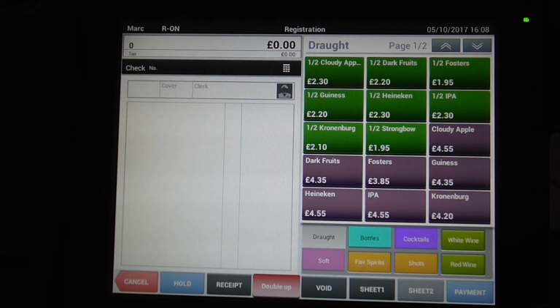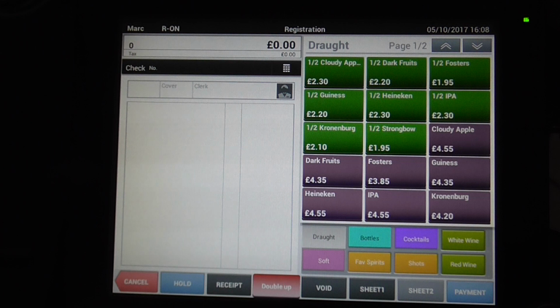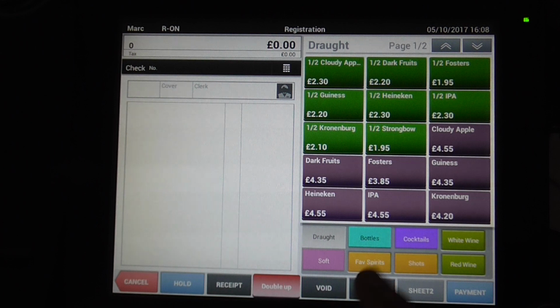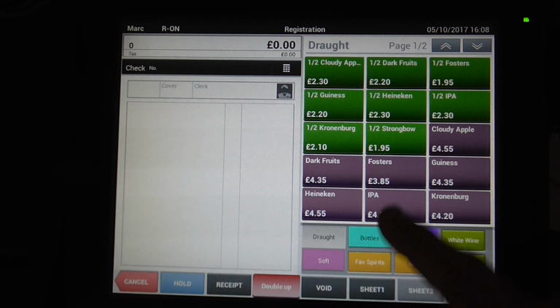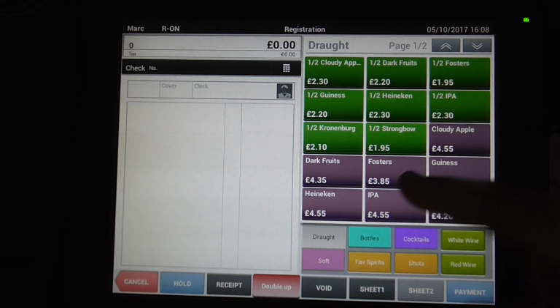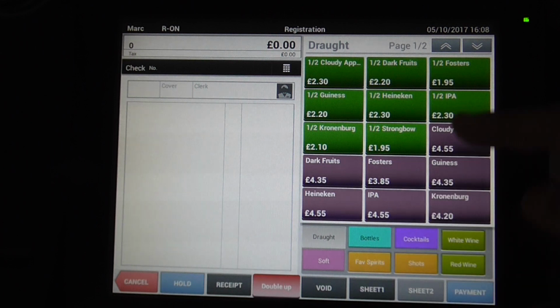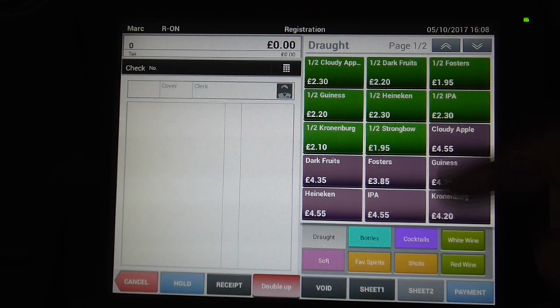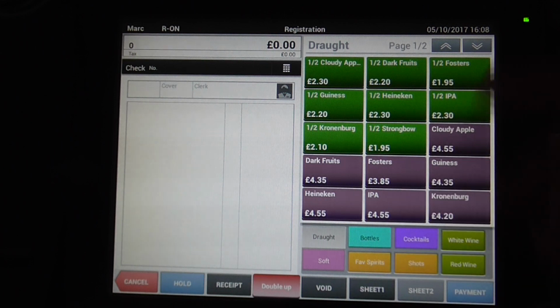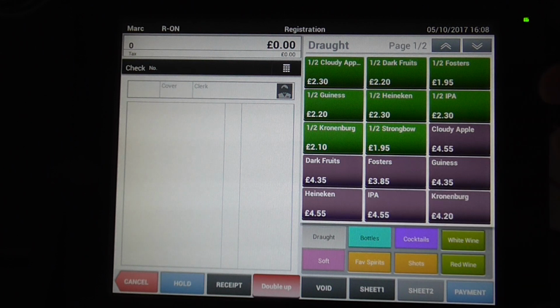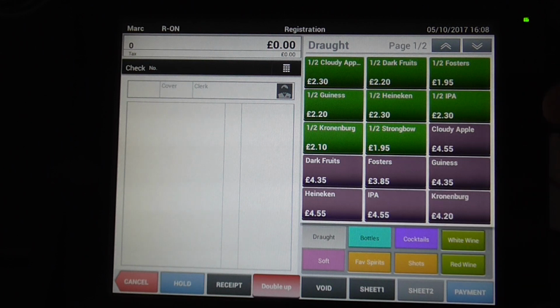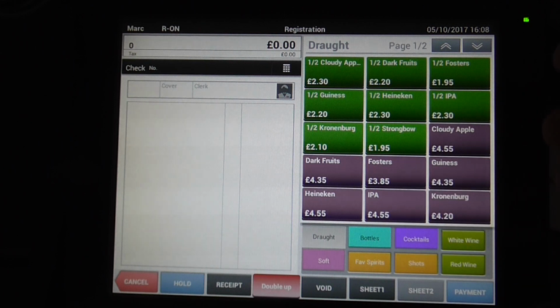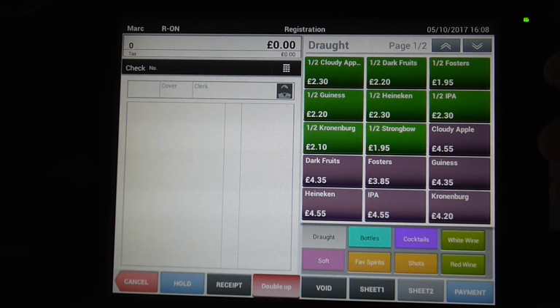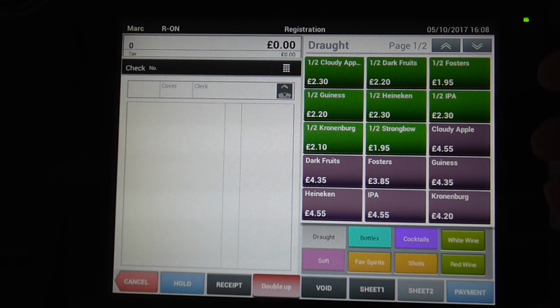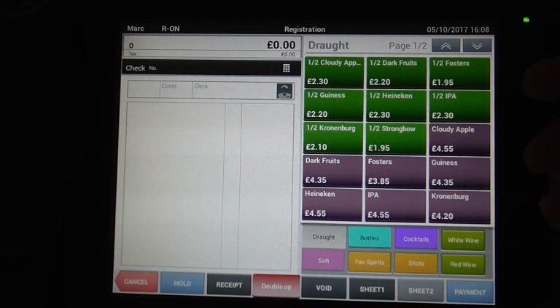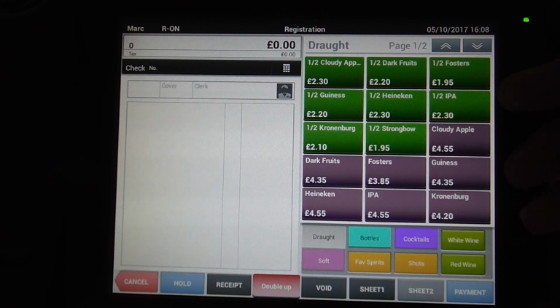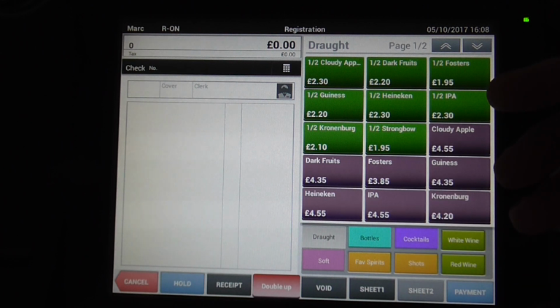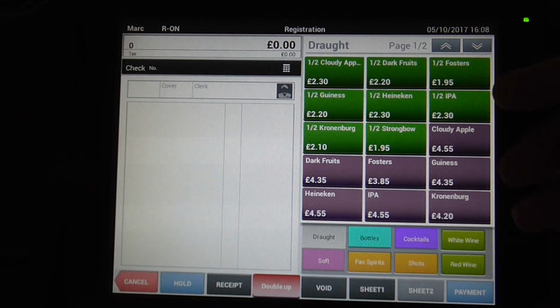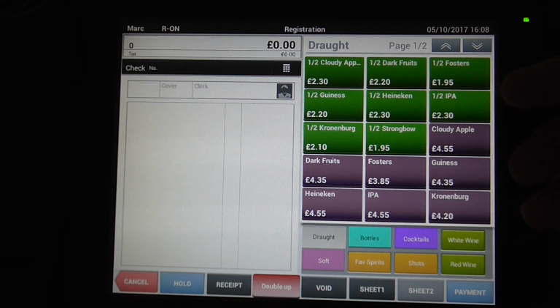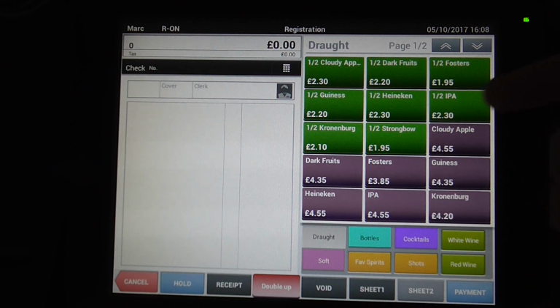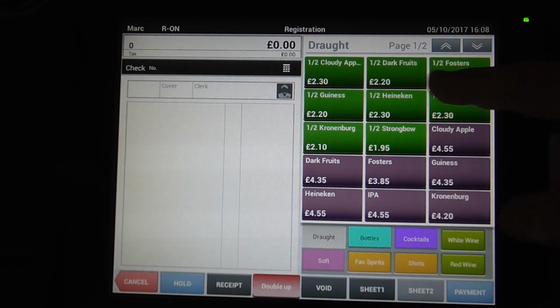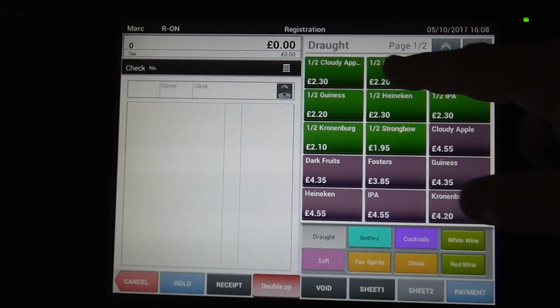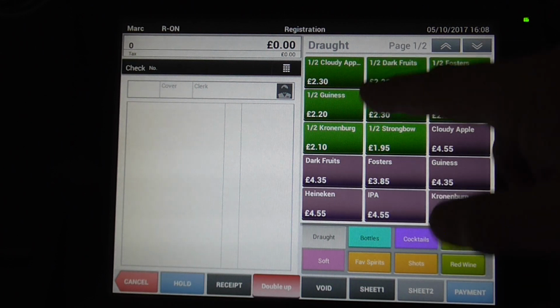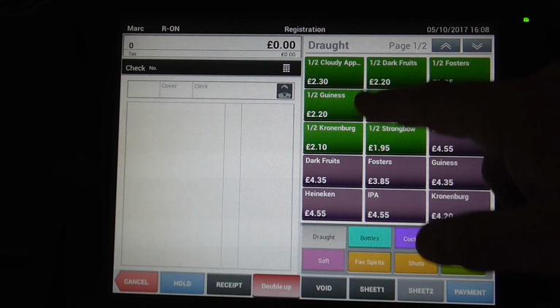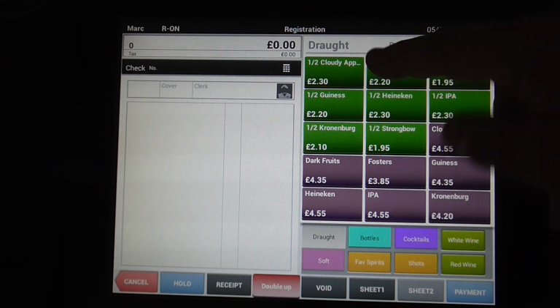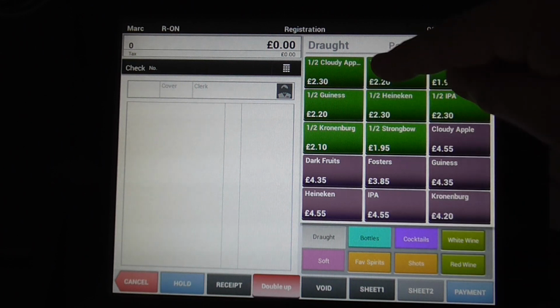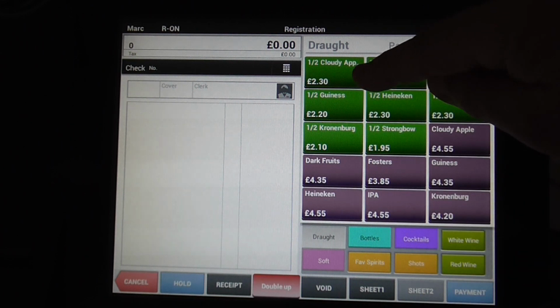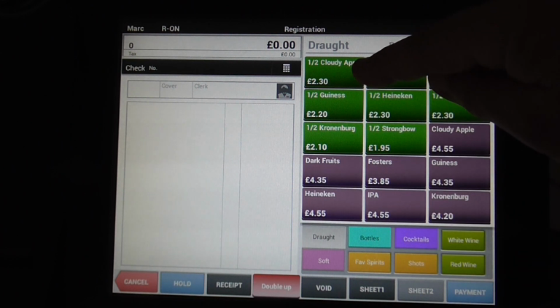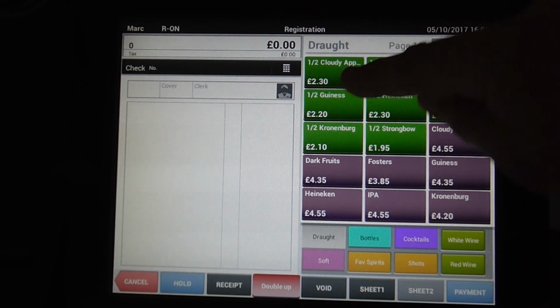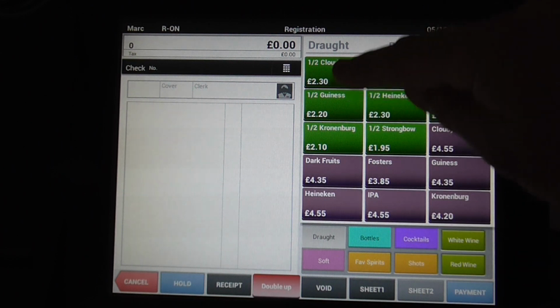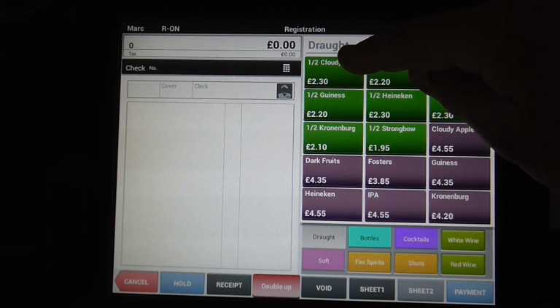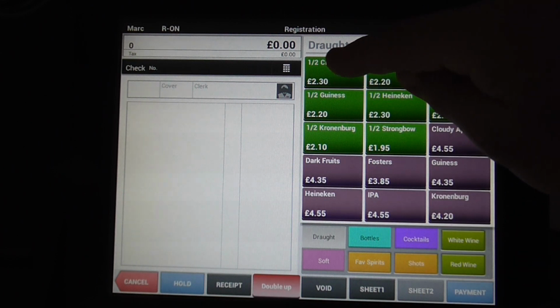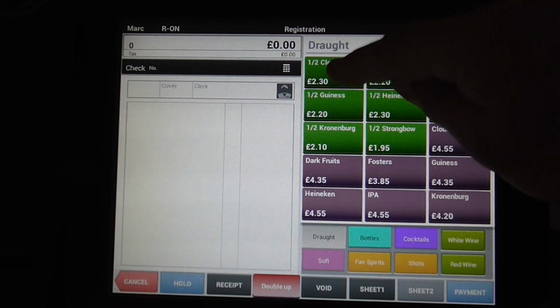For a normal product, say for example a draft product, you just simply press a button.